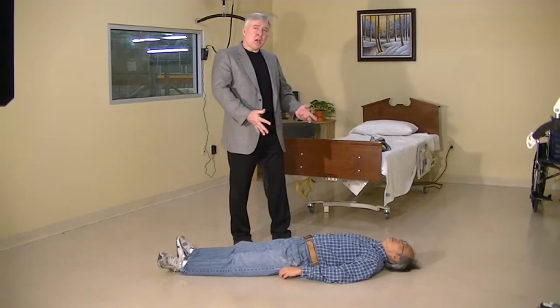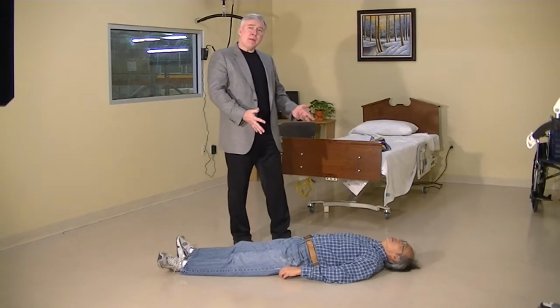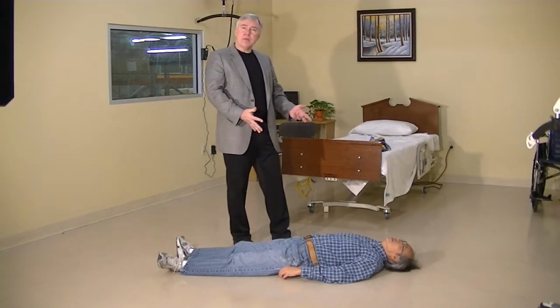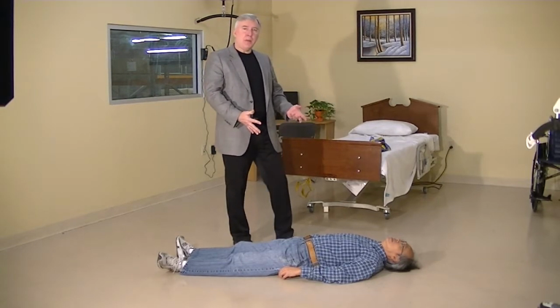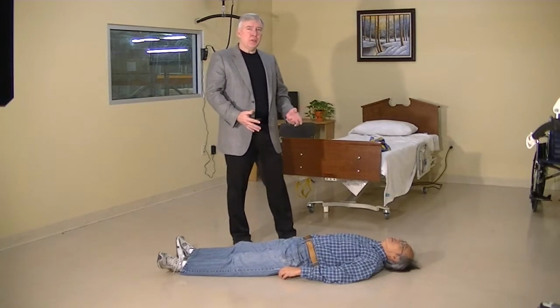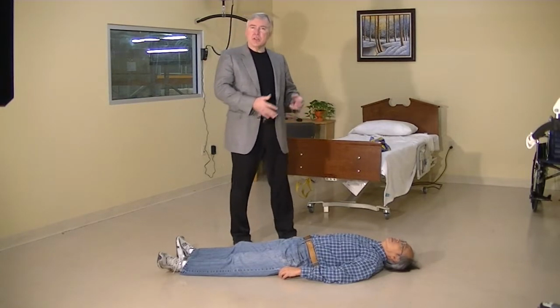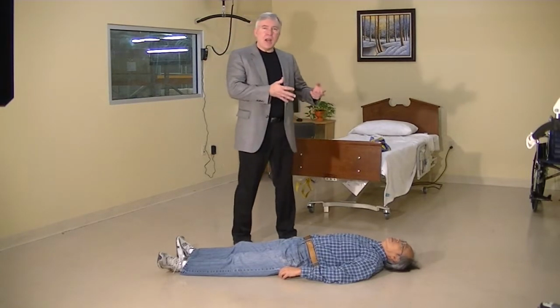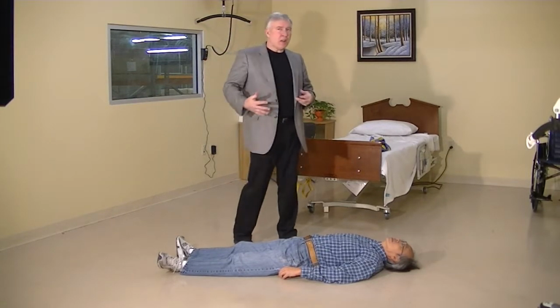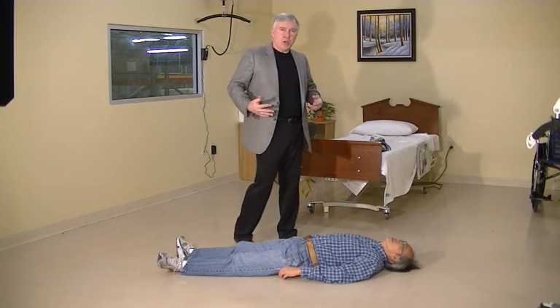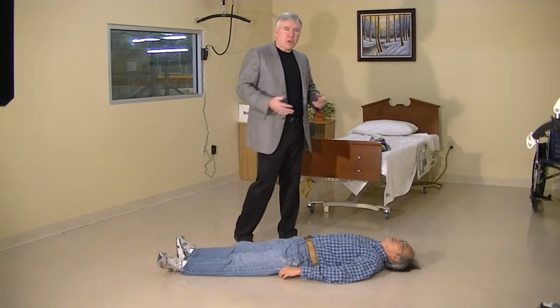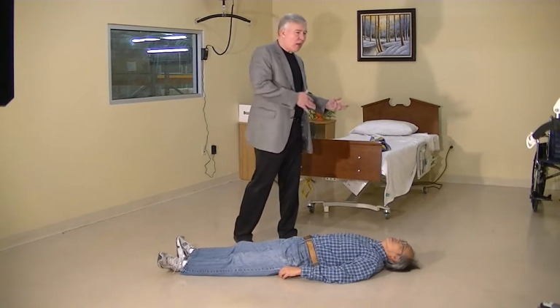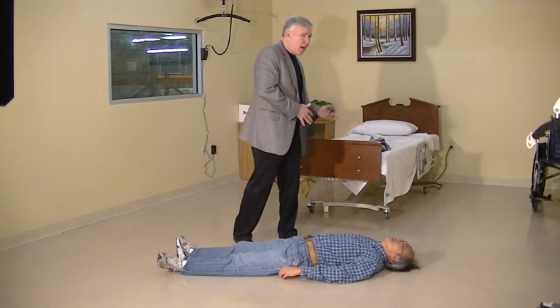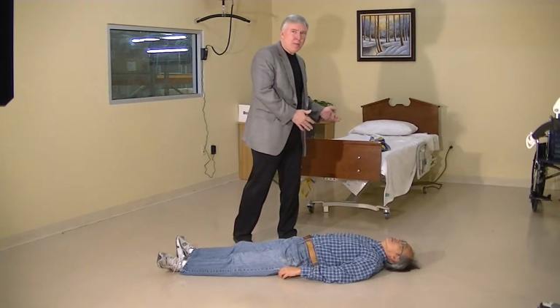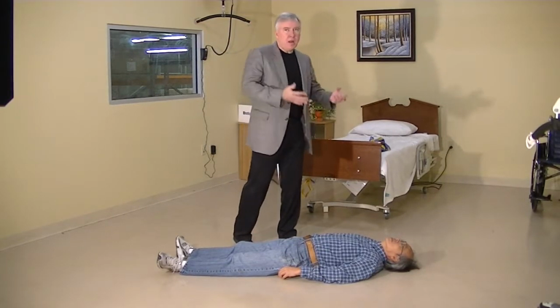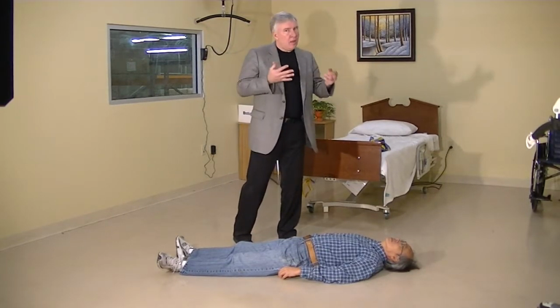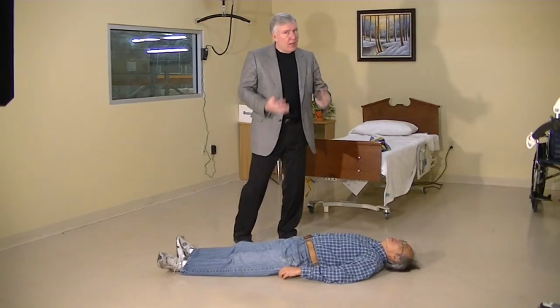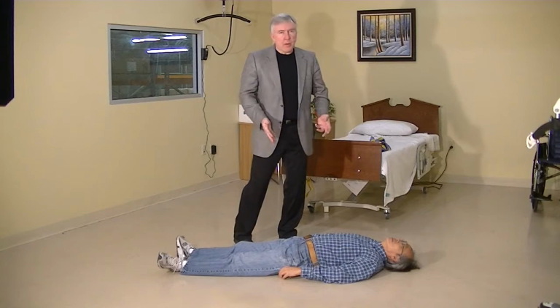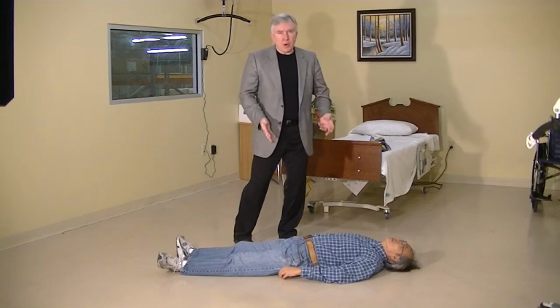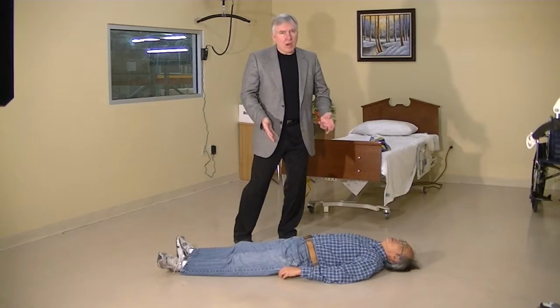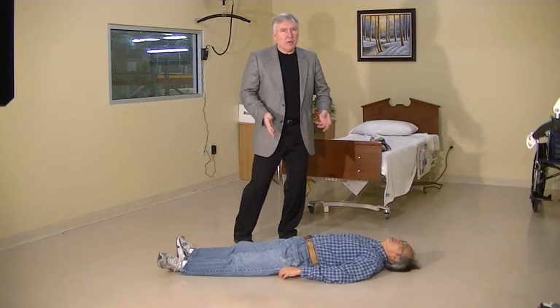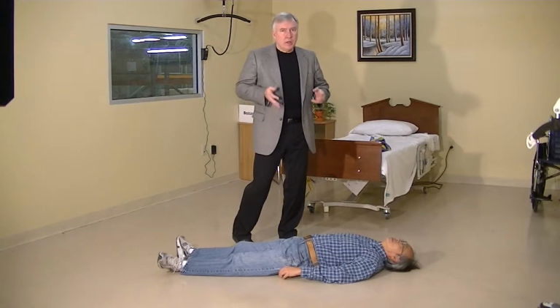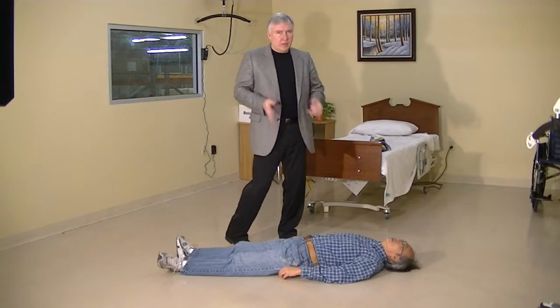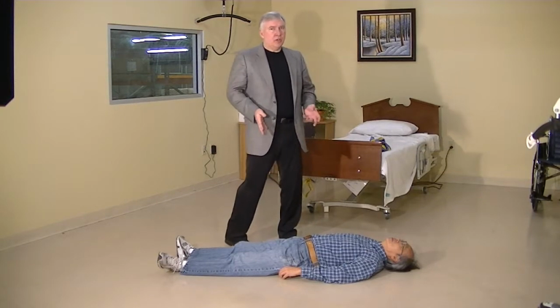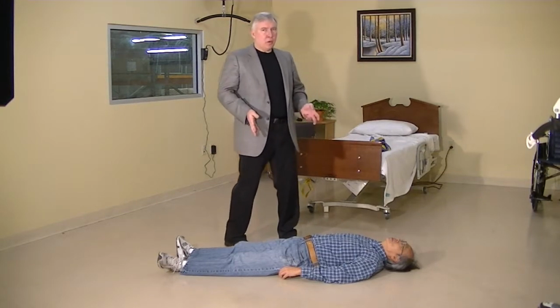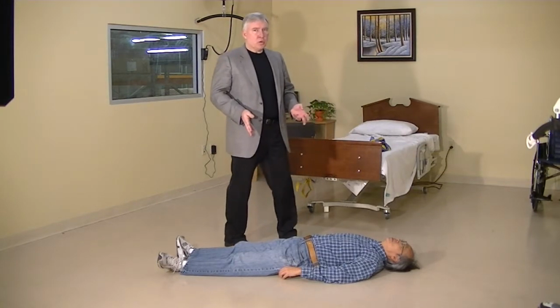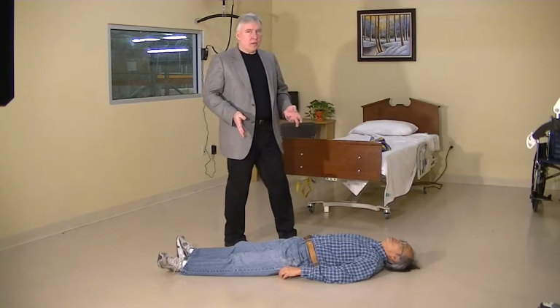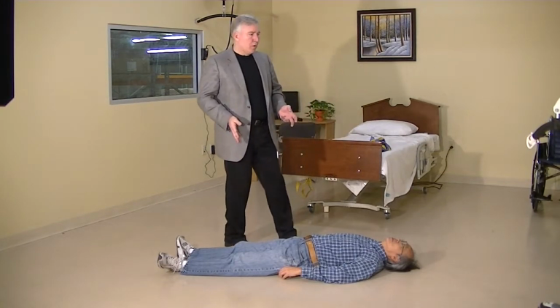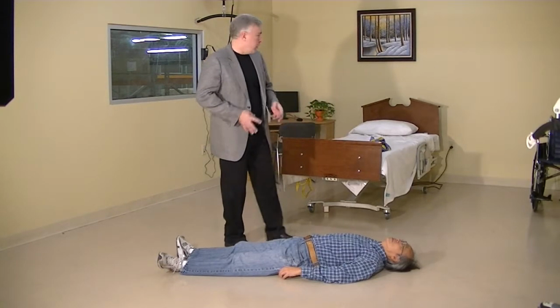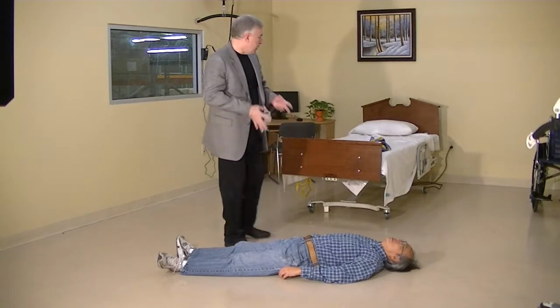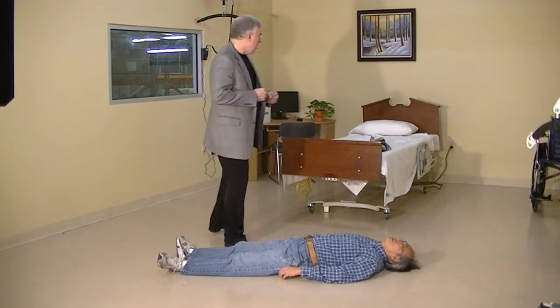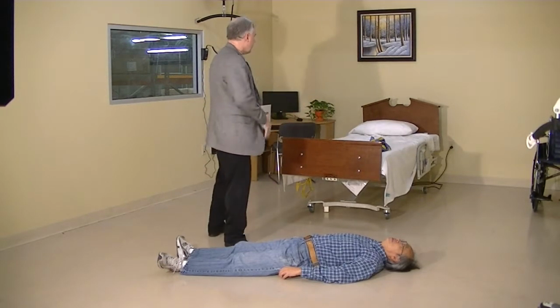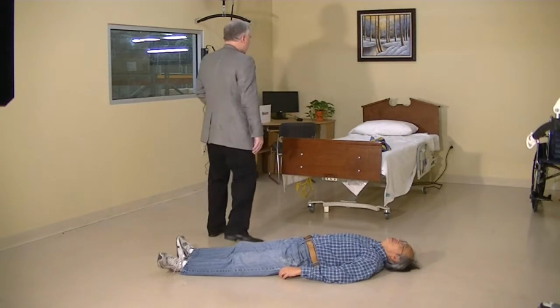Sometimes a patient can slide out of the chair, slide out of the bed, and they end up on the ground. It's a difficult transfer. Let's show you how it's done.